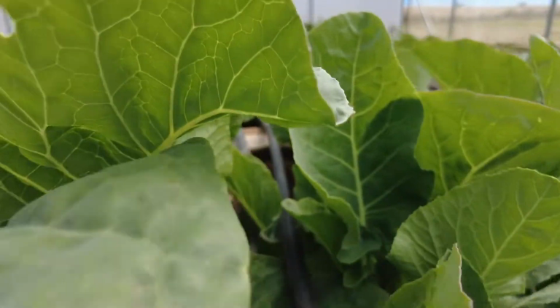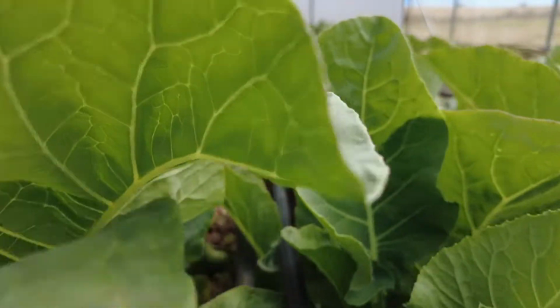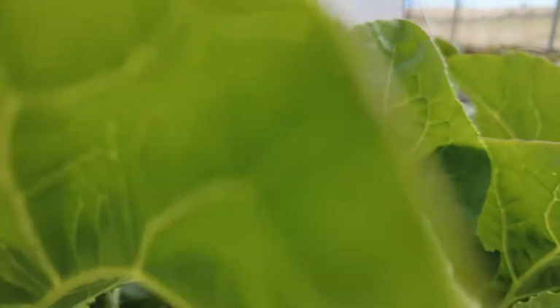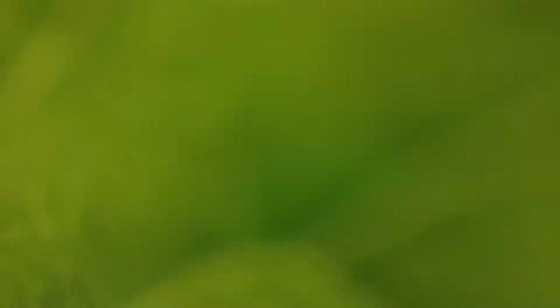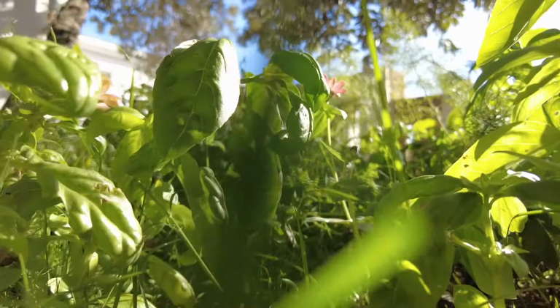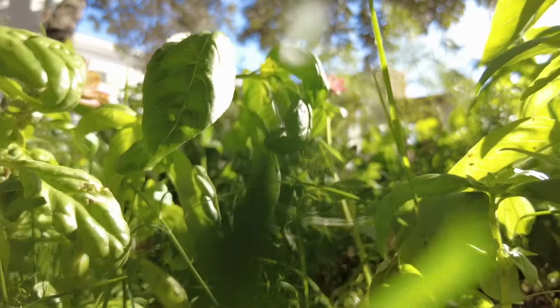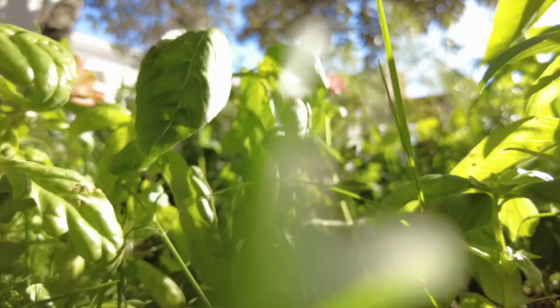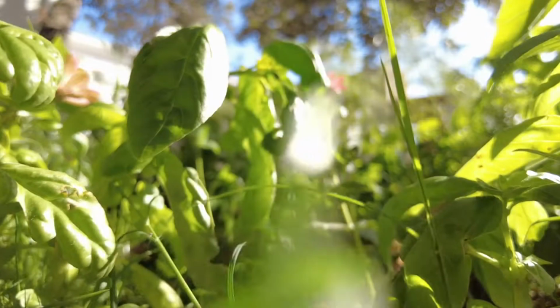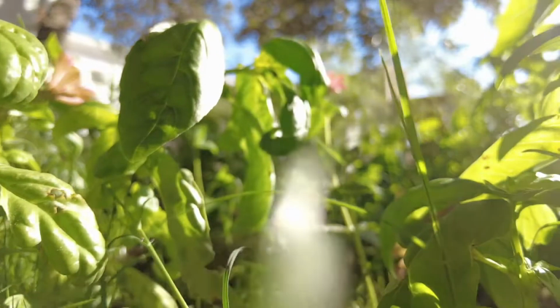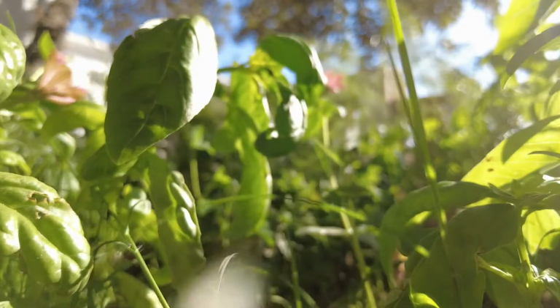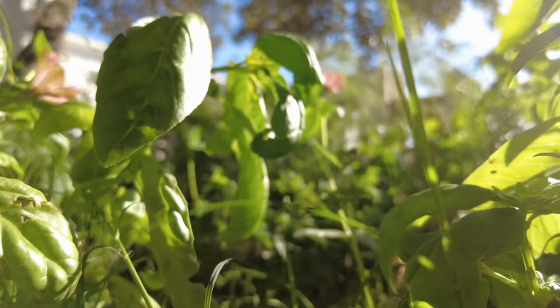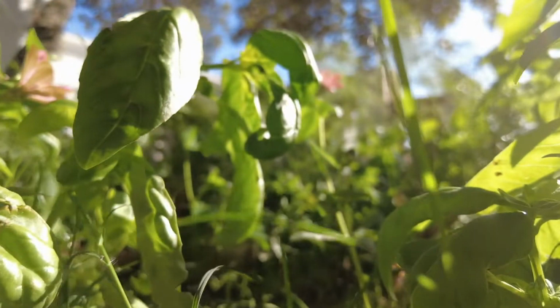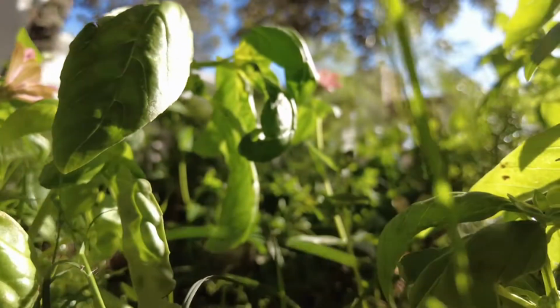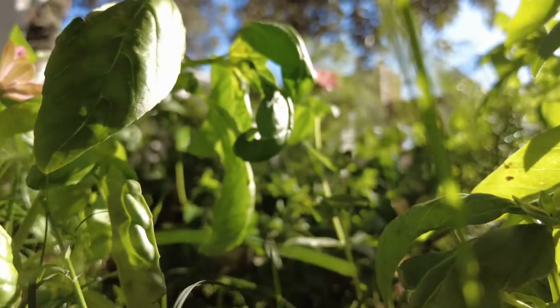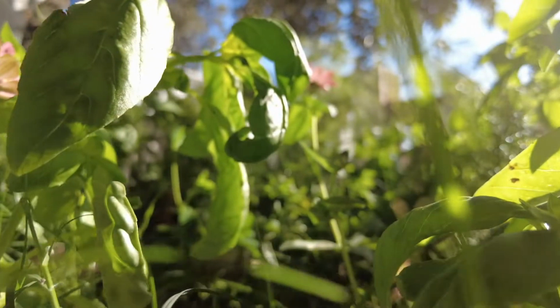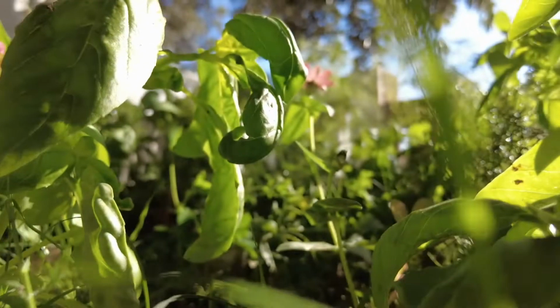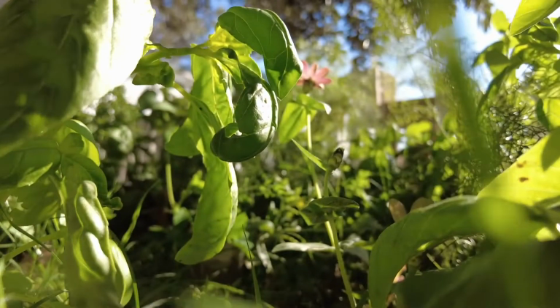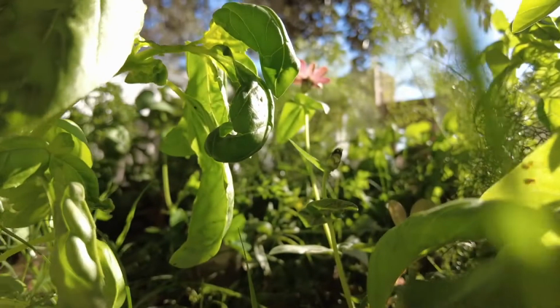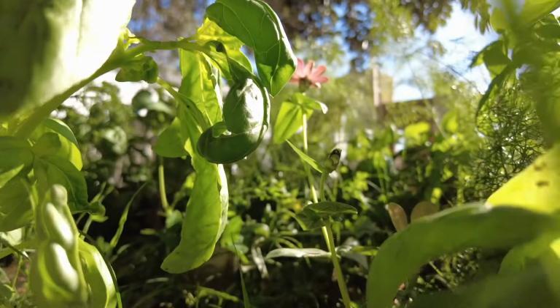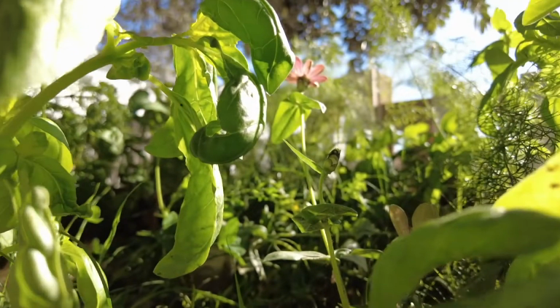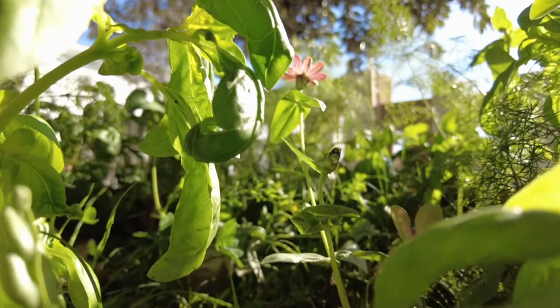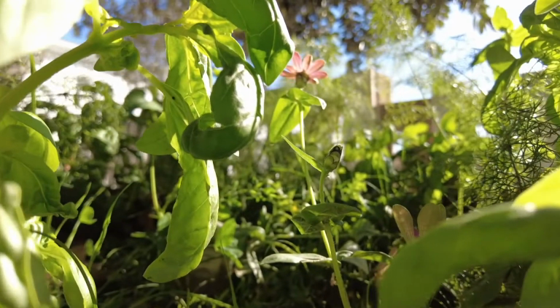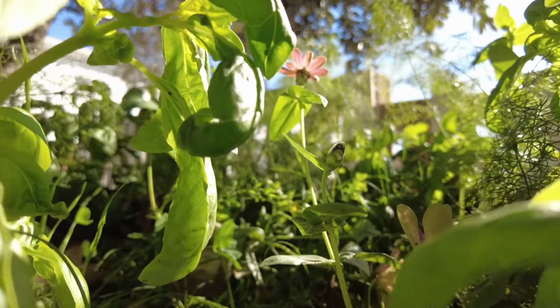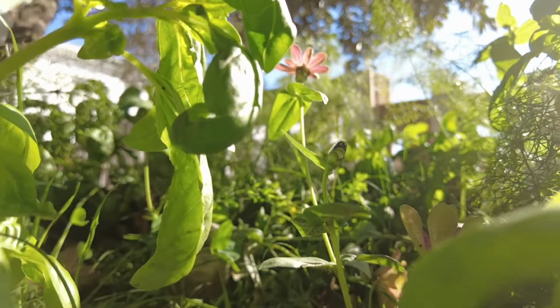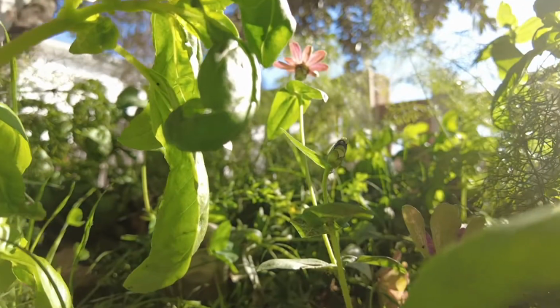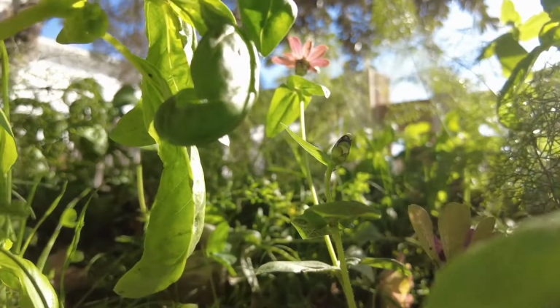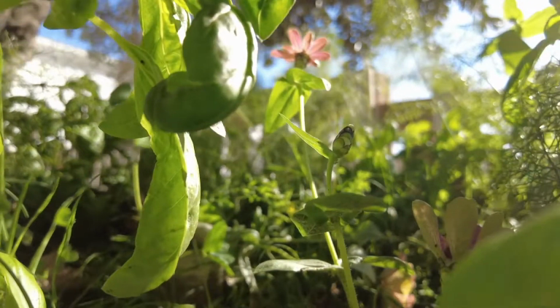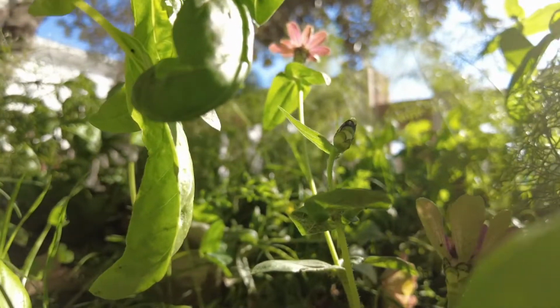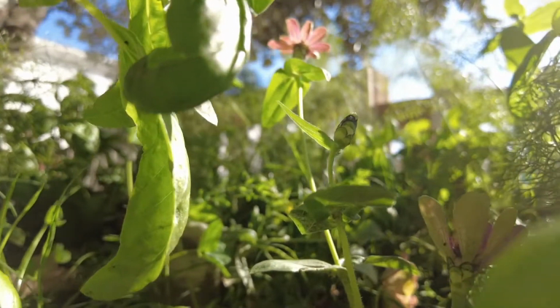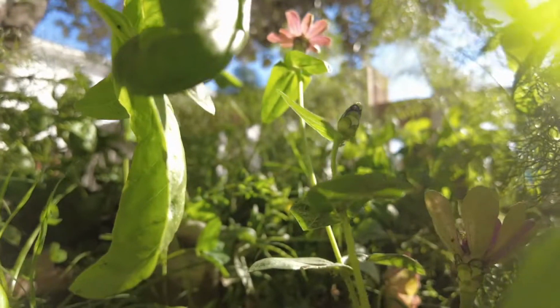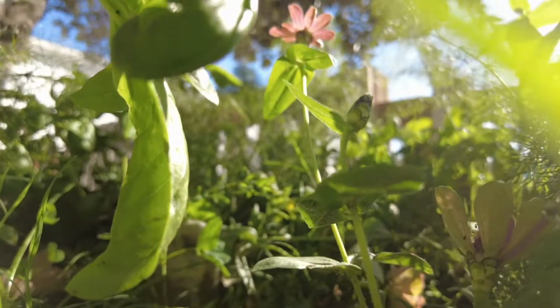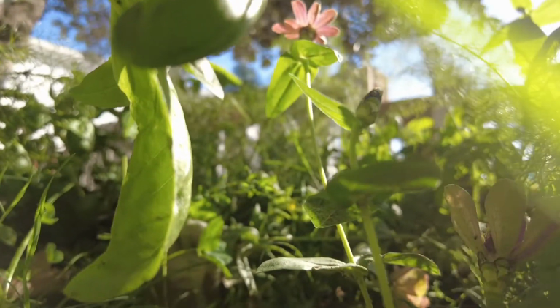Once your seedling has reached a height of 10 cm, you can transplant it in your garden.